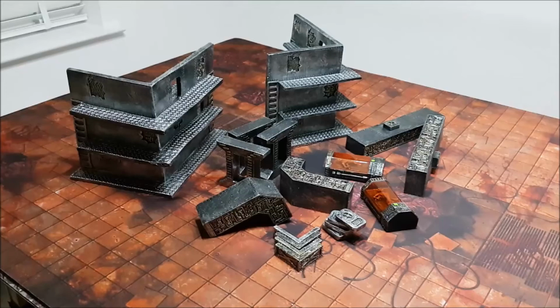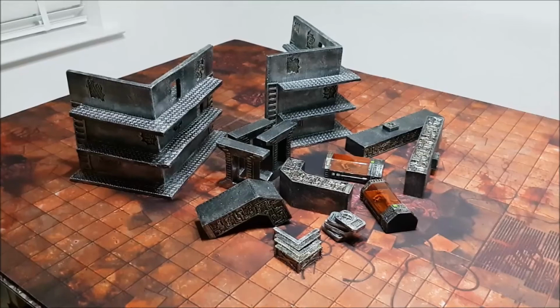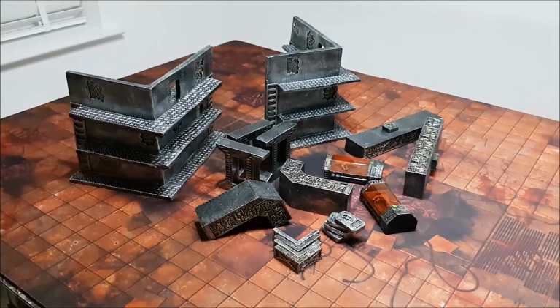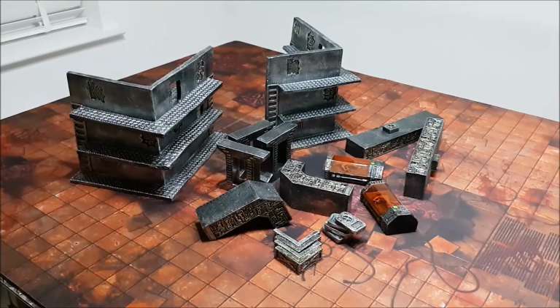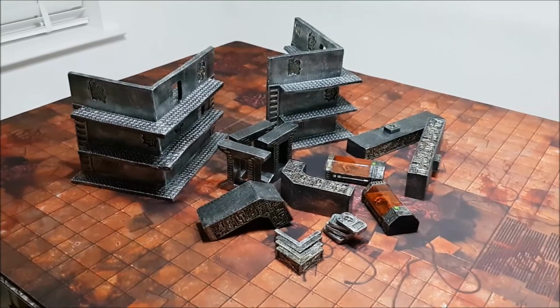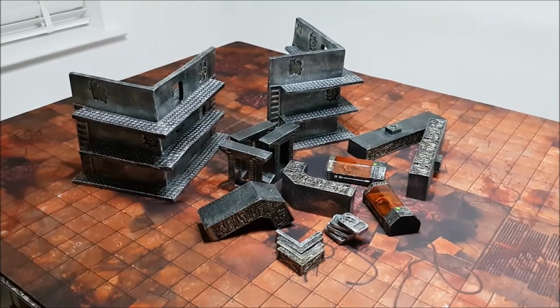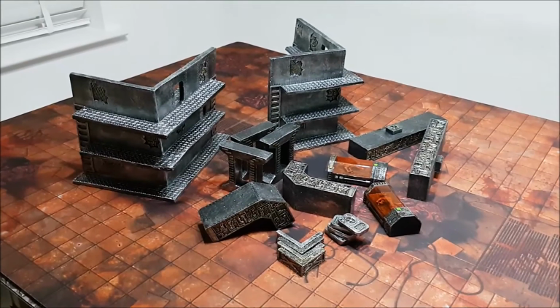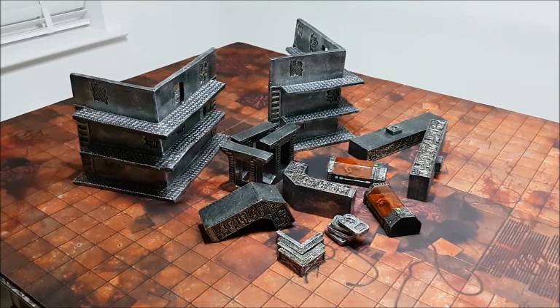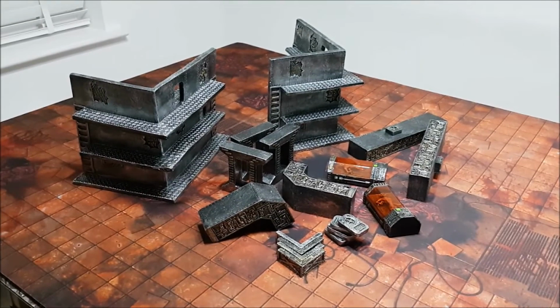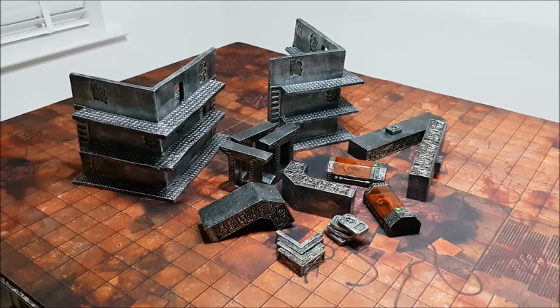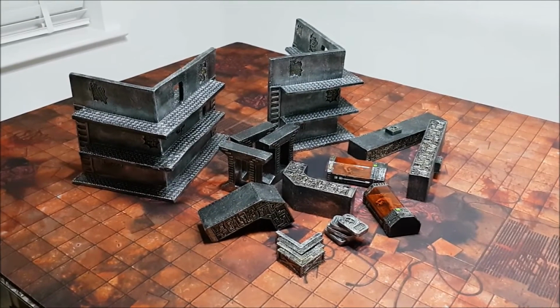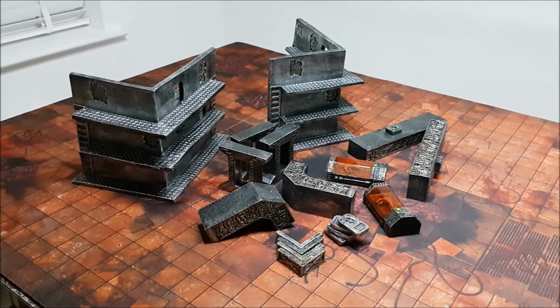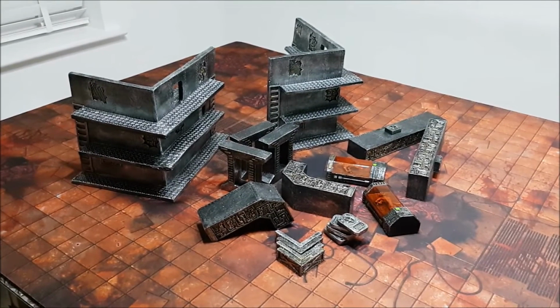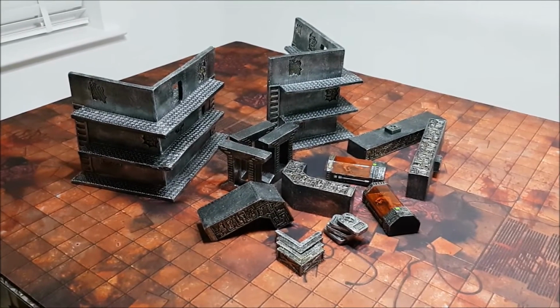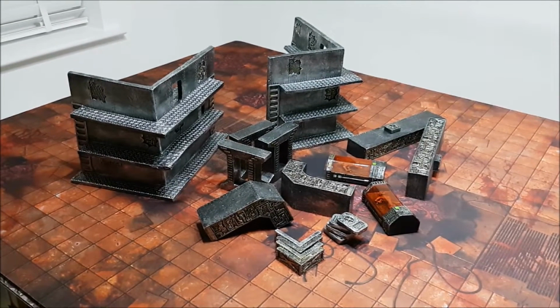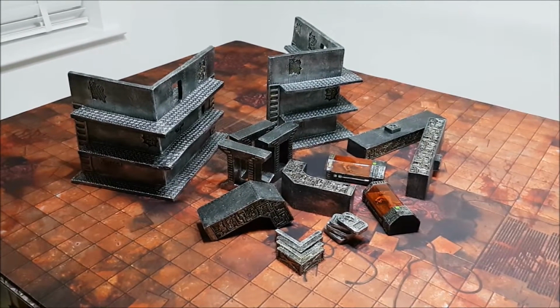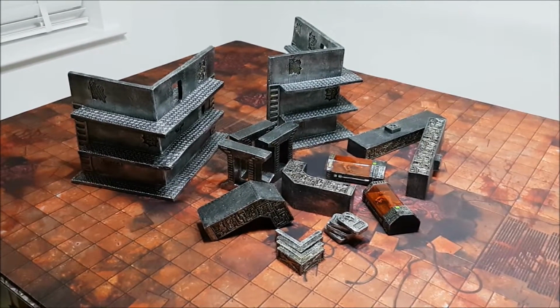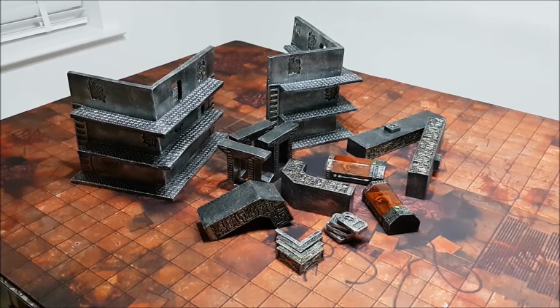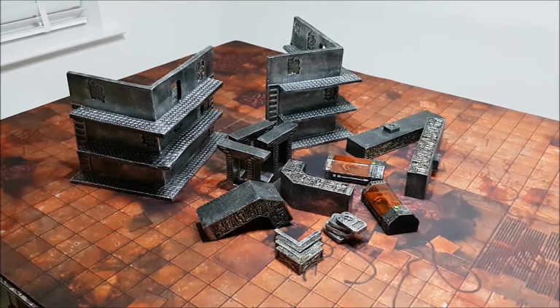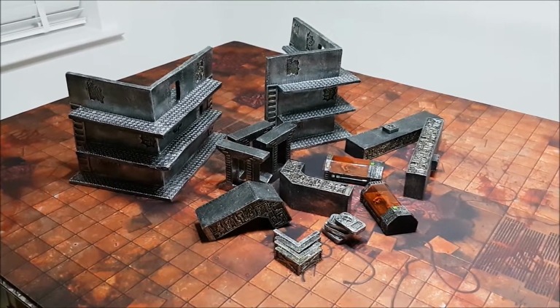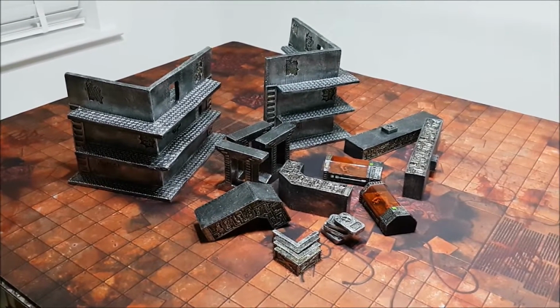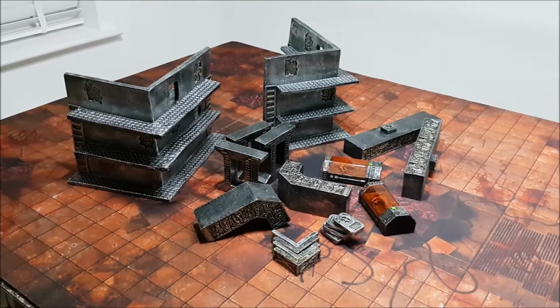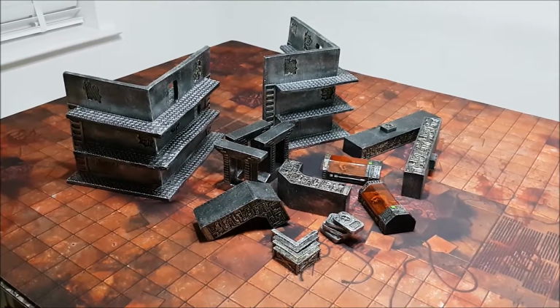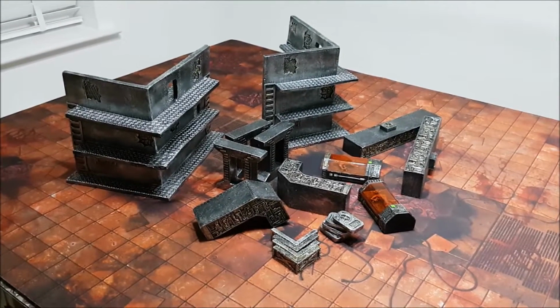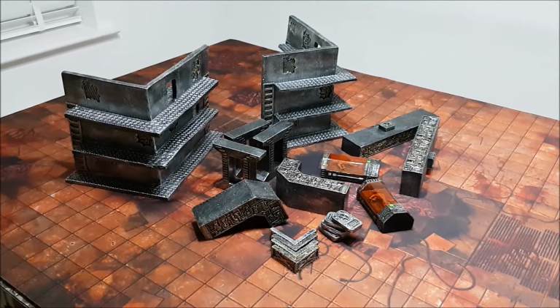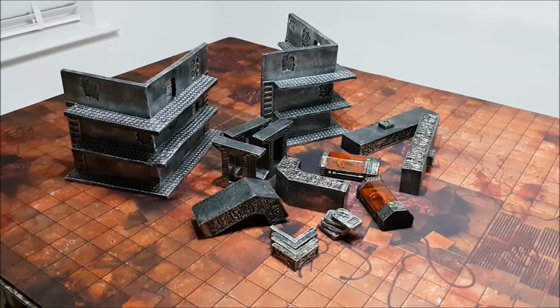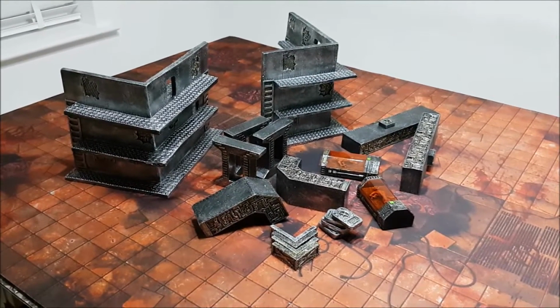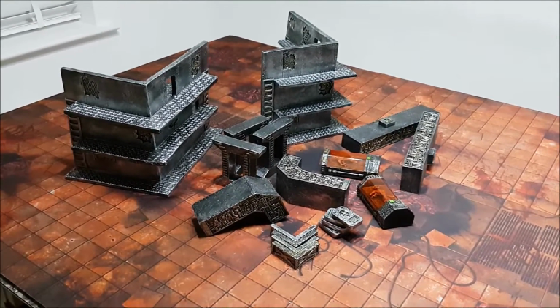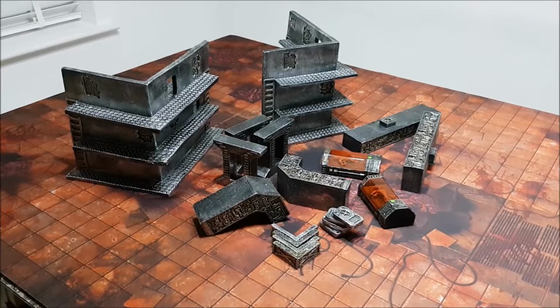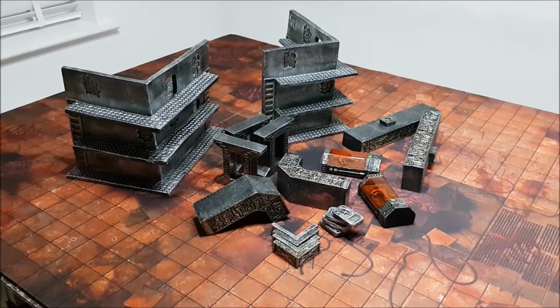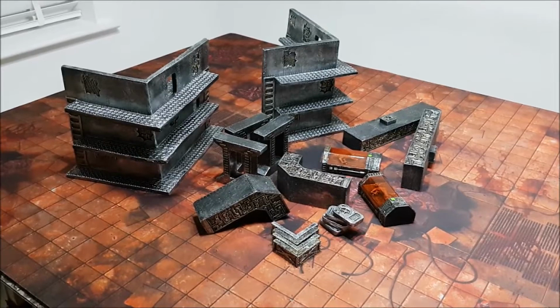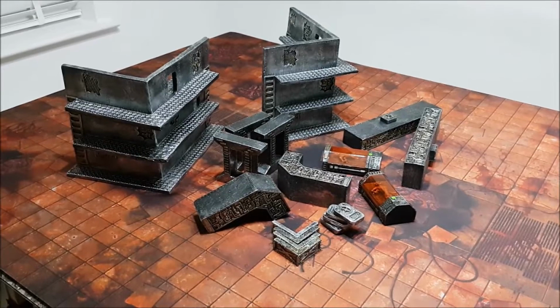Welcome to the channel and to the showcase video. Today we're going to take a look at some terrain and a battle mat from gamemat.eu.